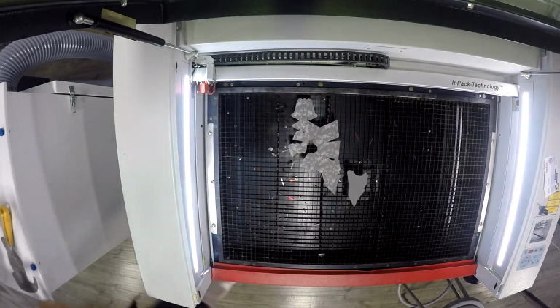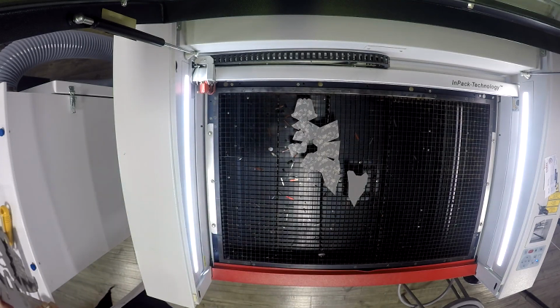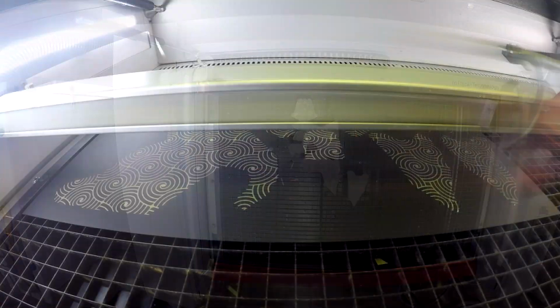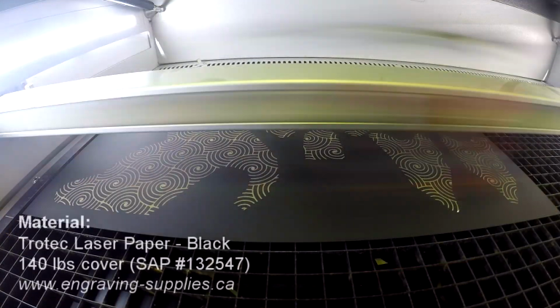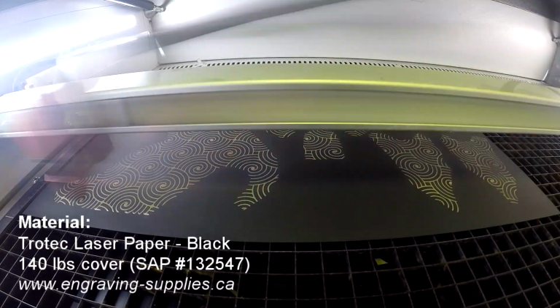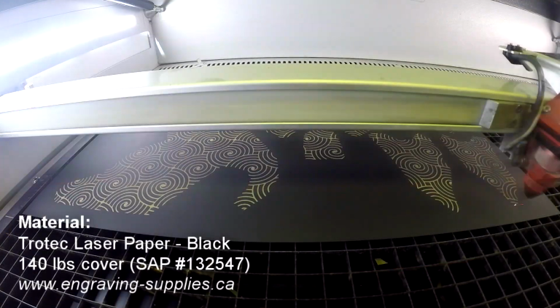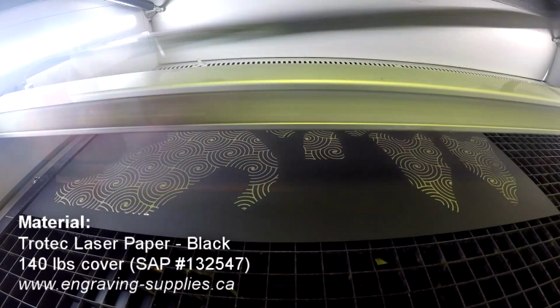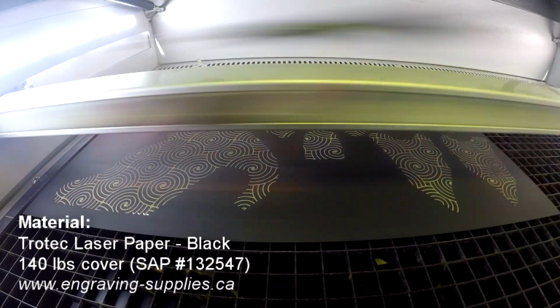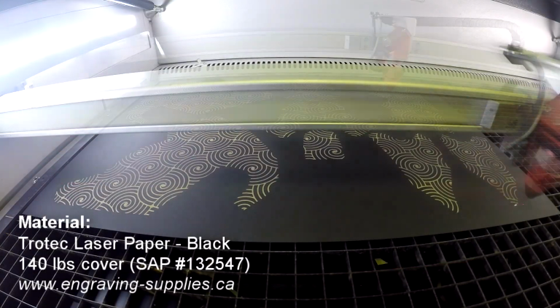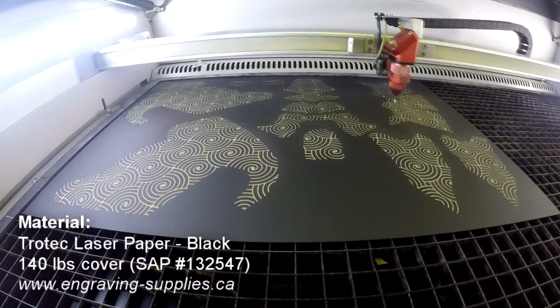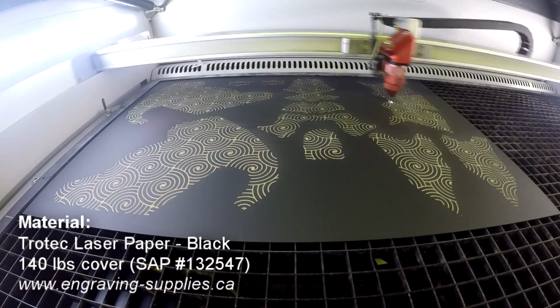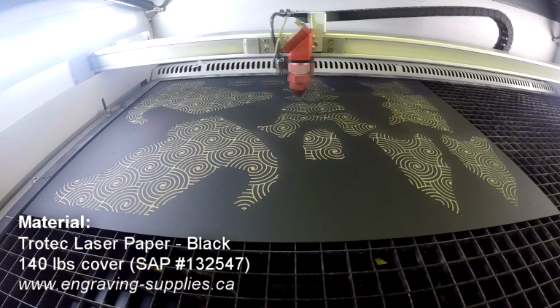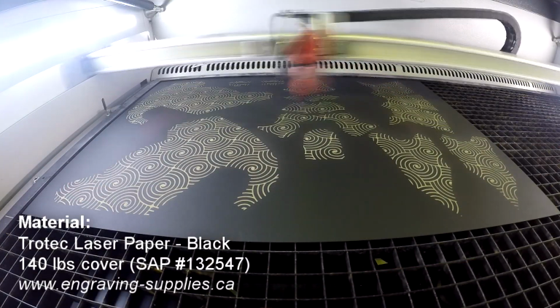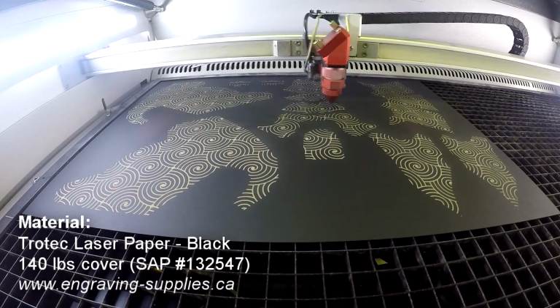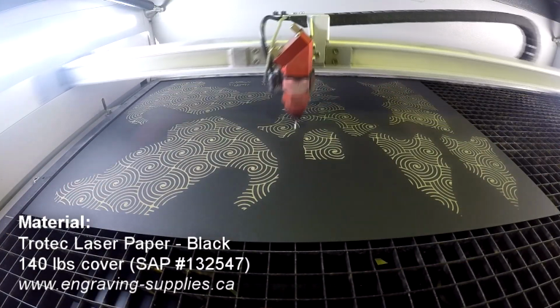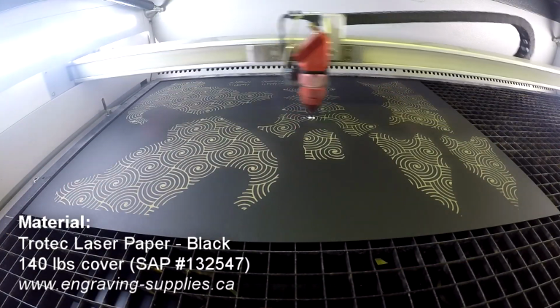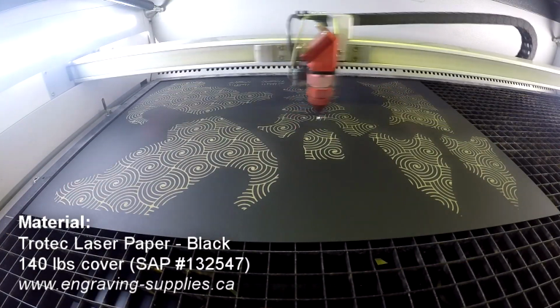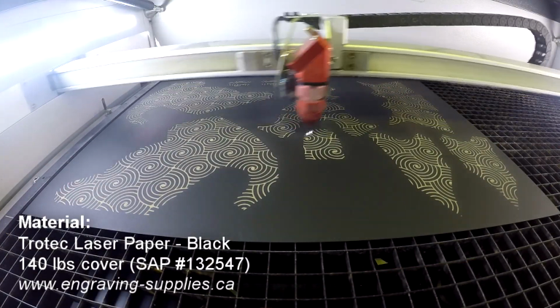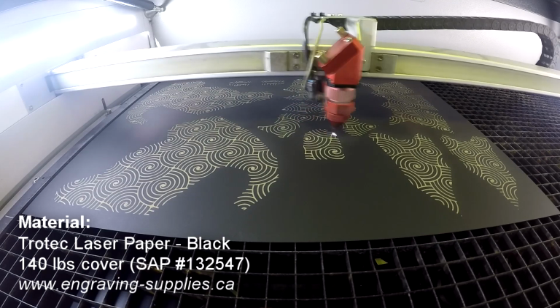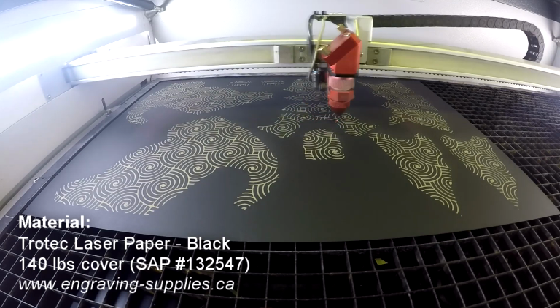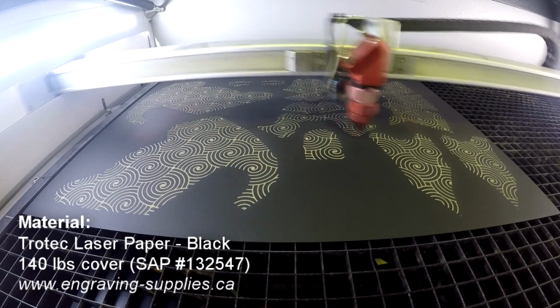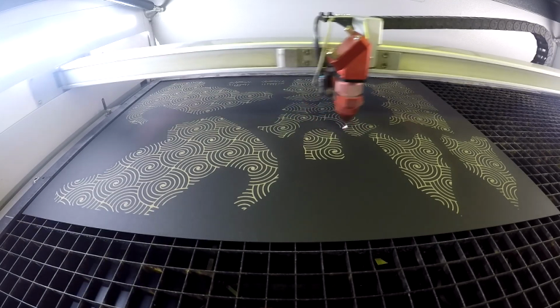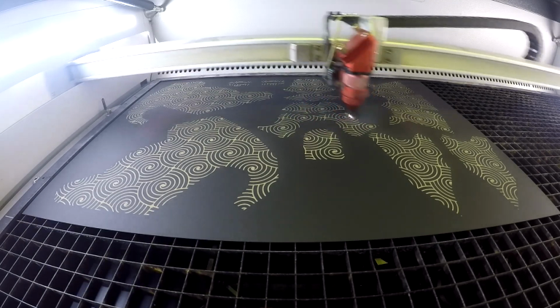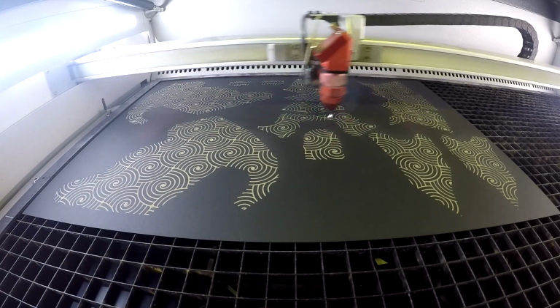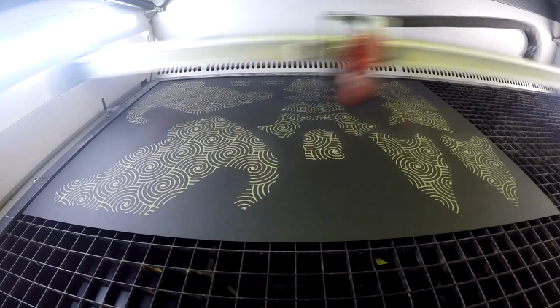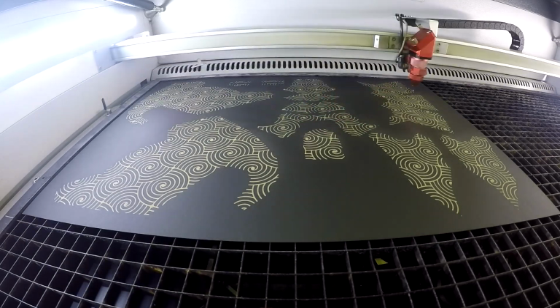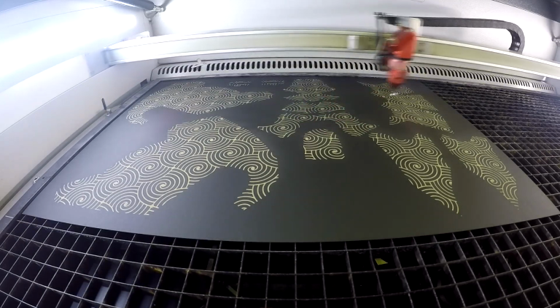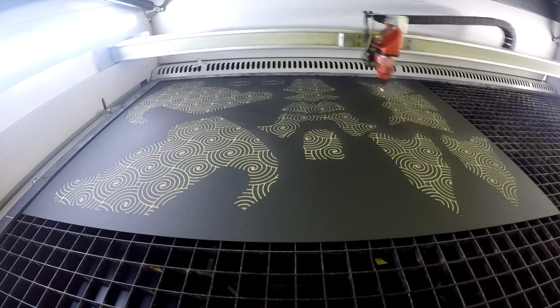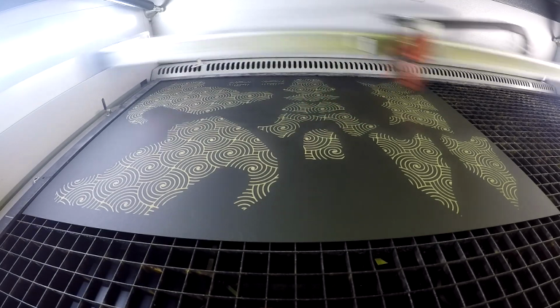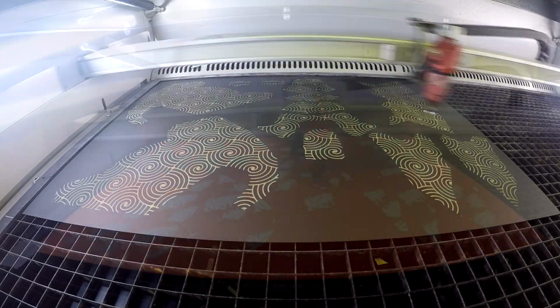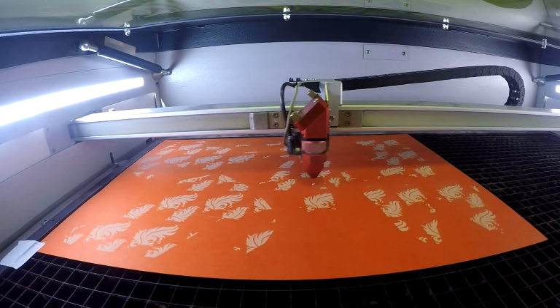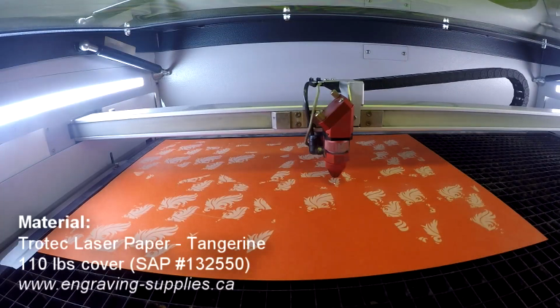We found this design on Thingiverse, but you can find lots of cool papercraft ideas online. Of course, there's also the option to make your own with 3D or 2D software.